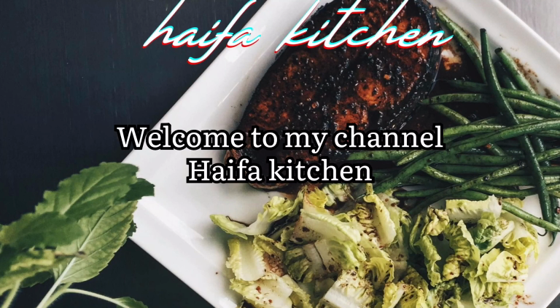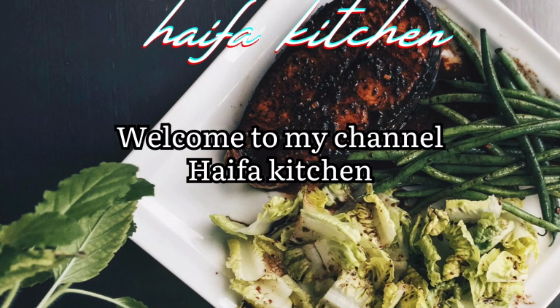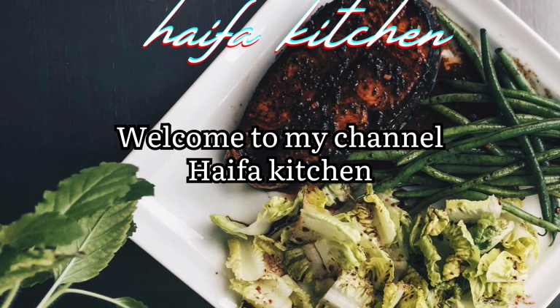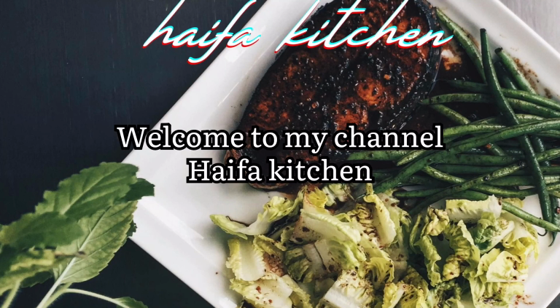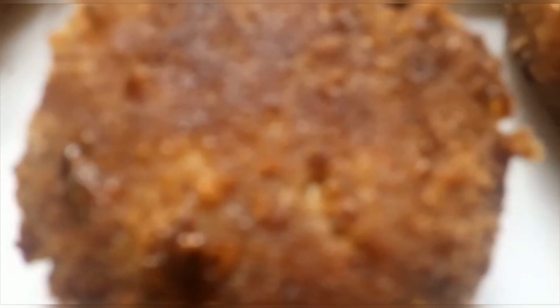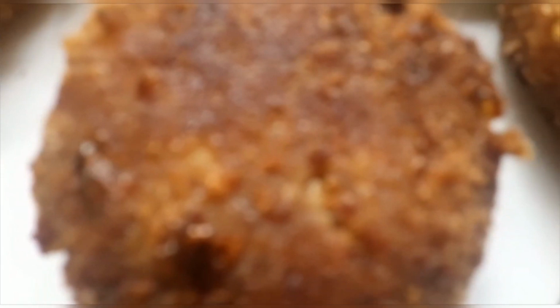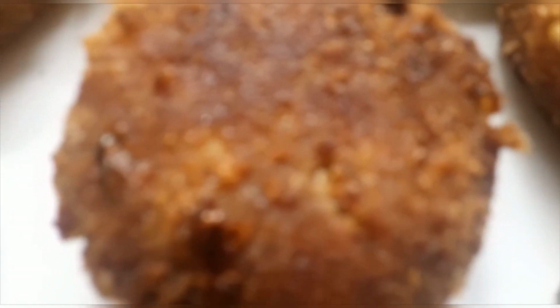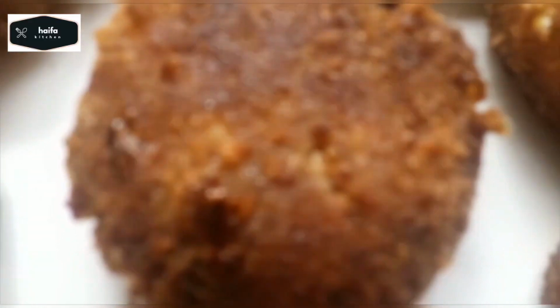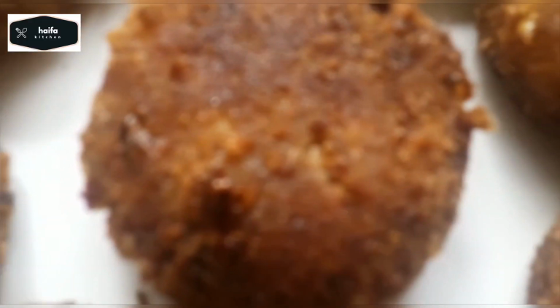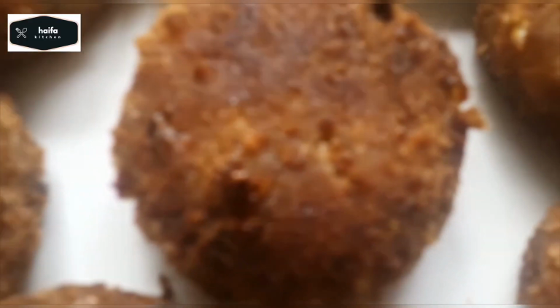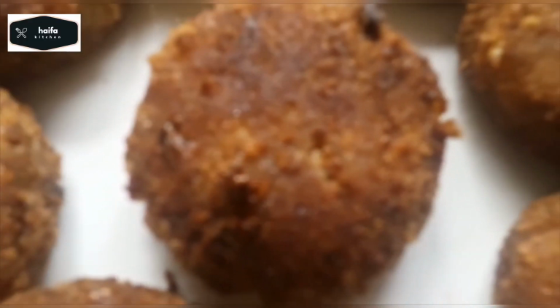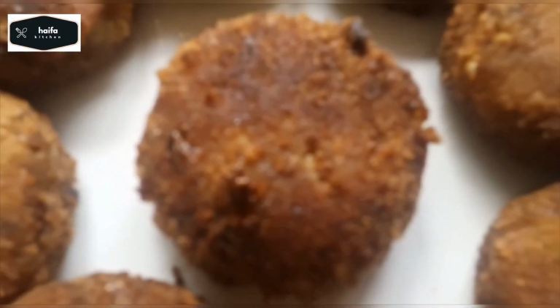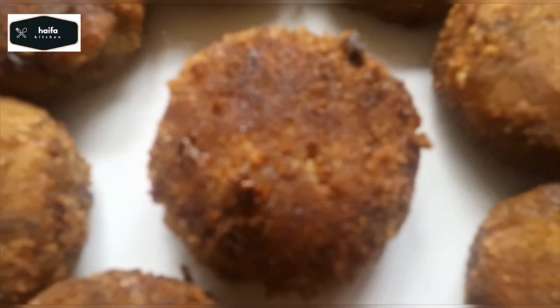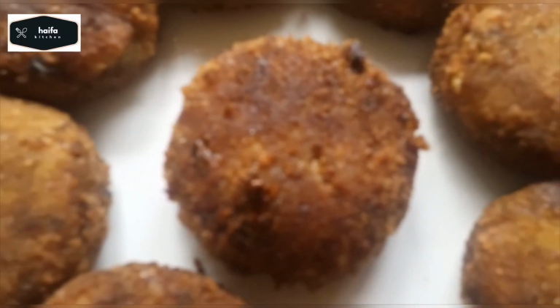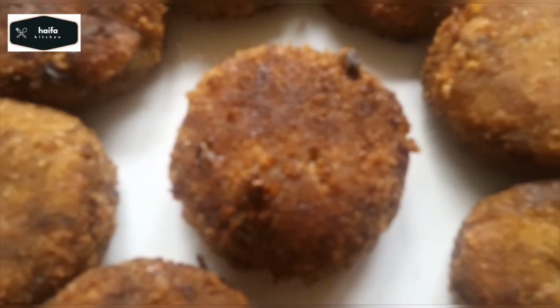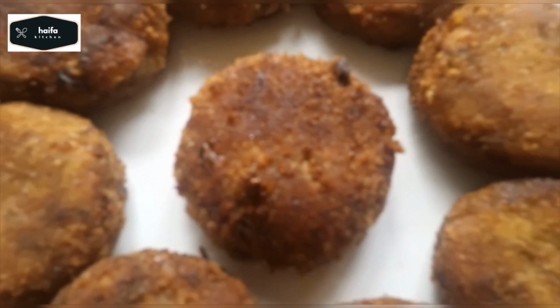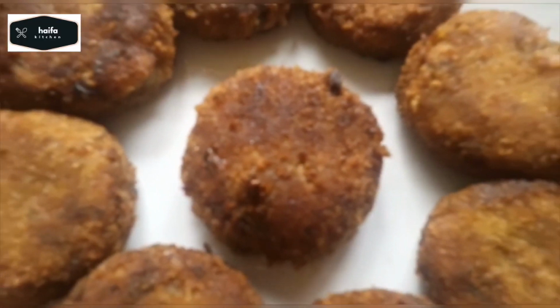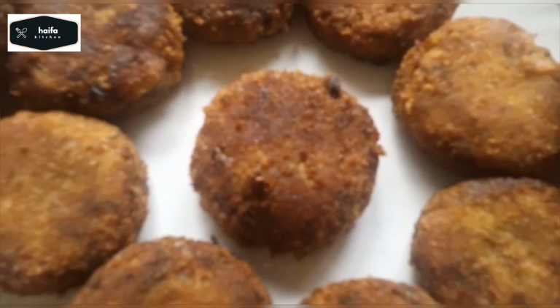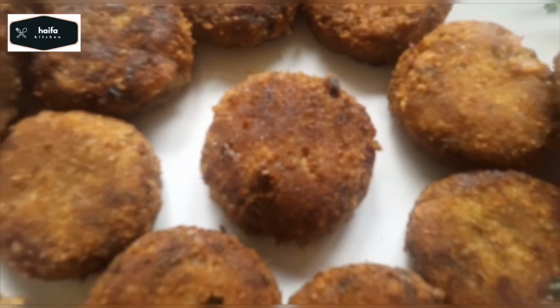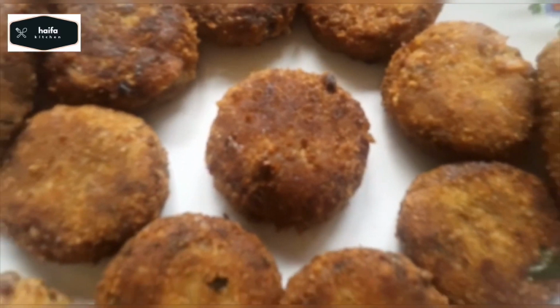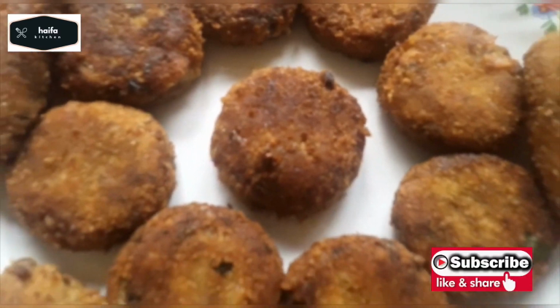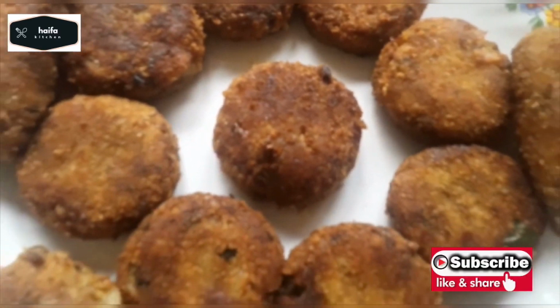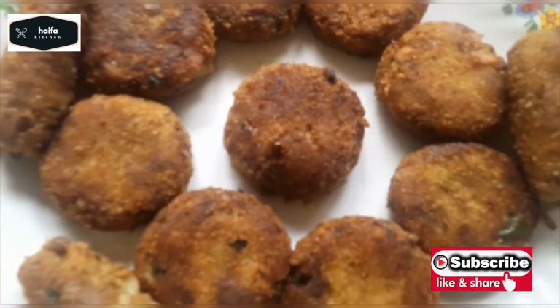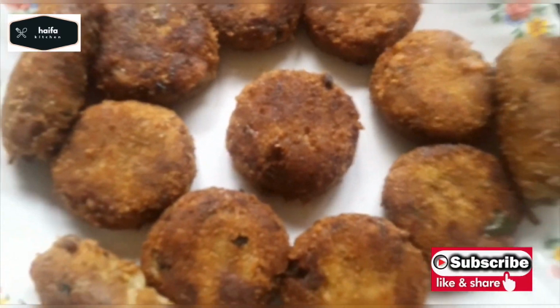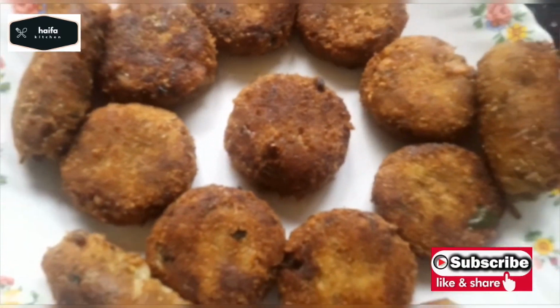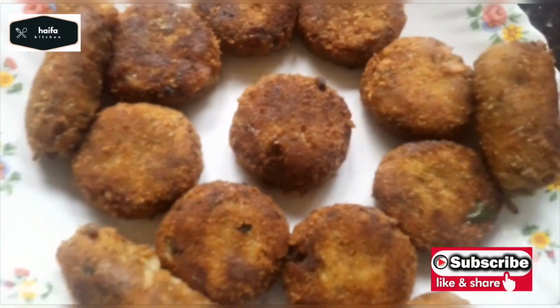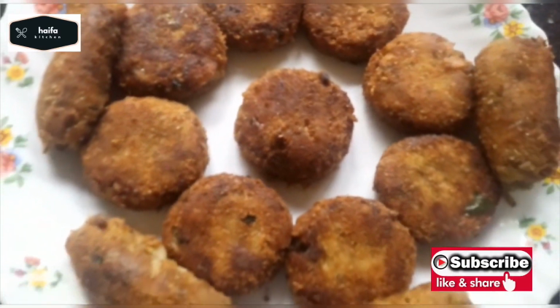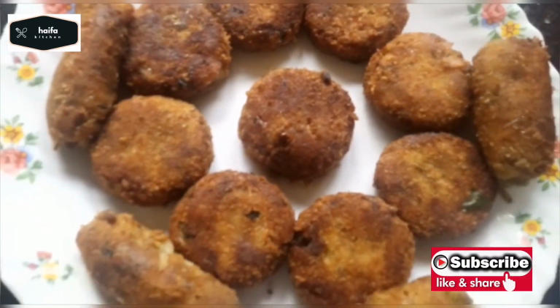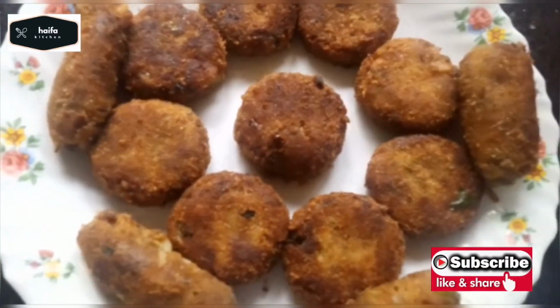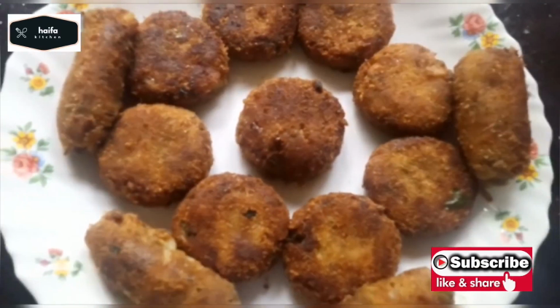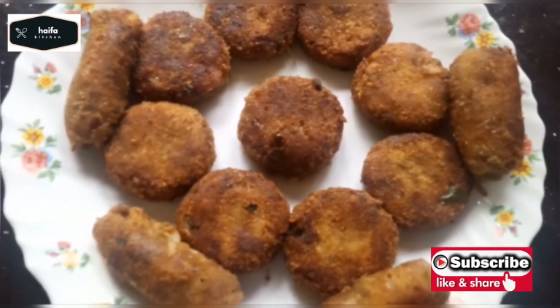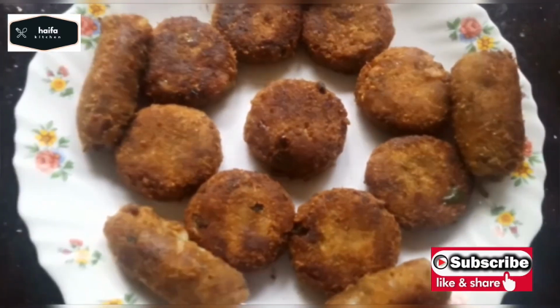Hi friends, I am here today. I am going to make a tasty beef cutlet recipe.